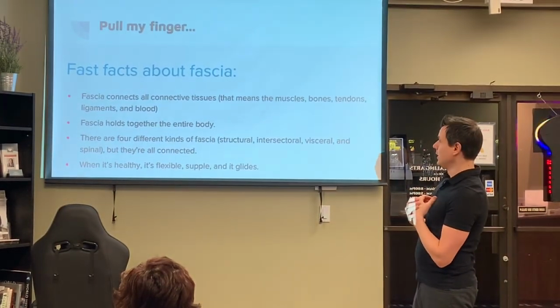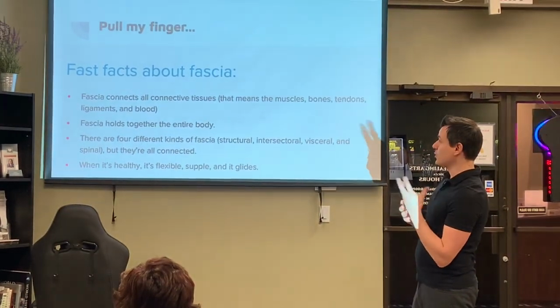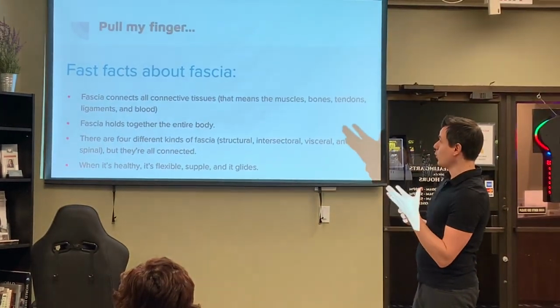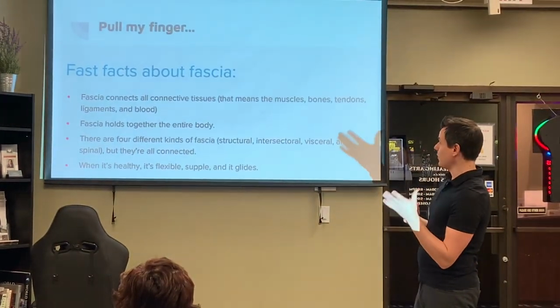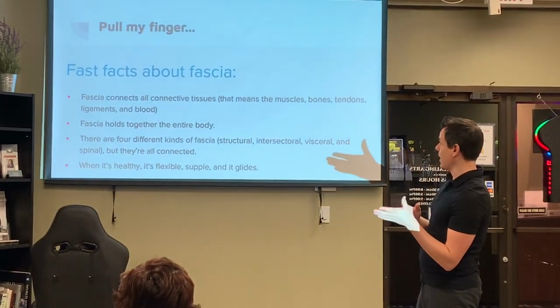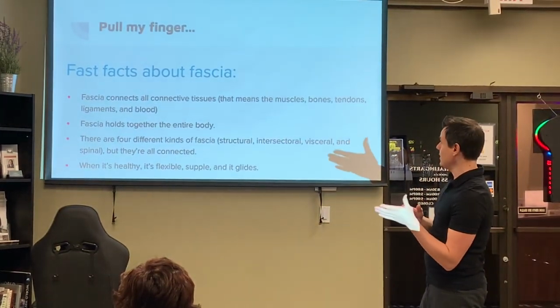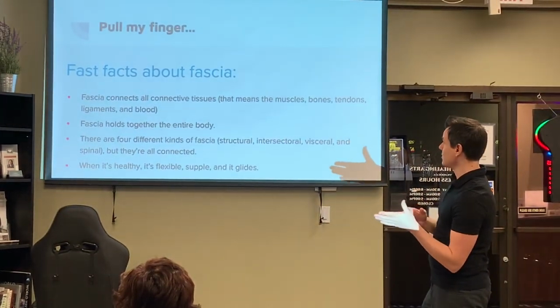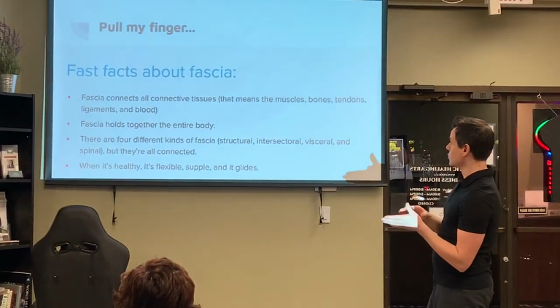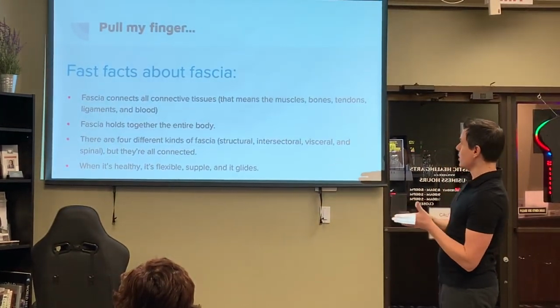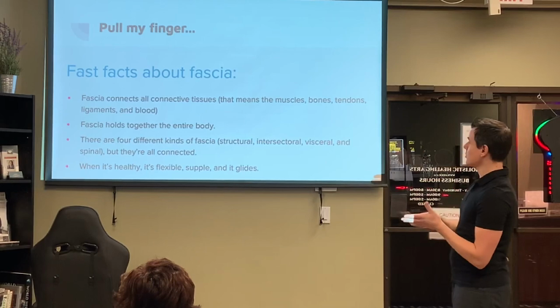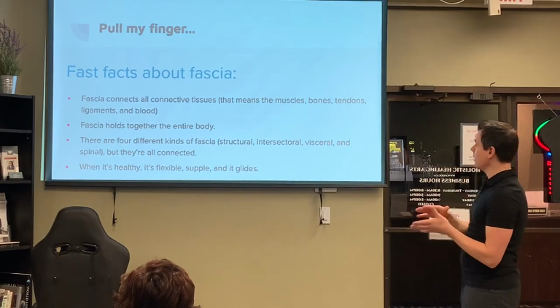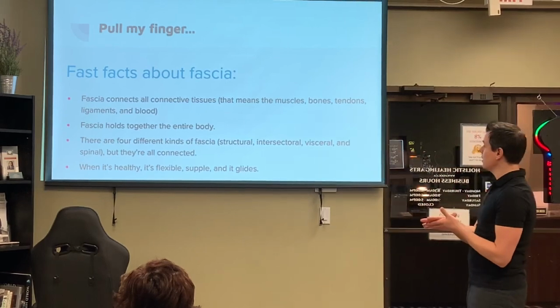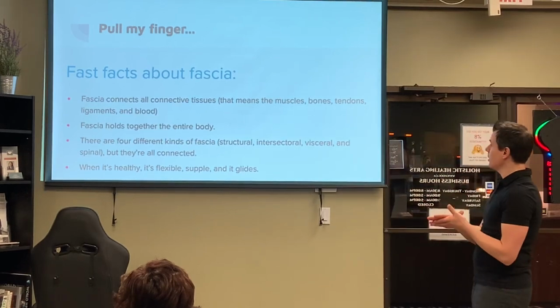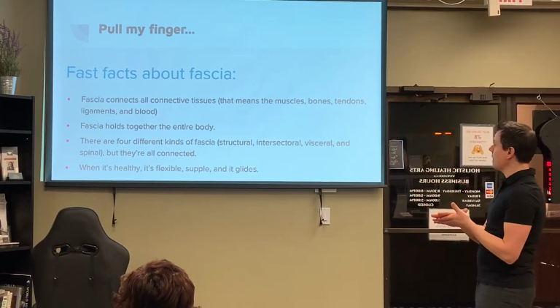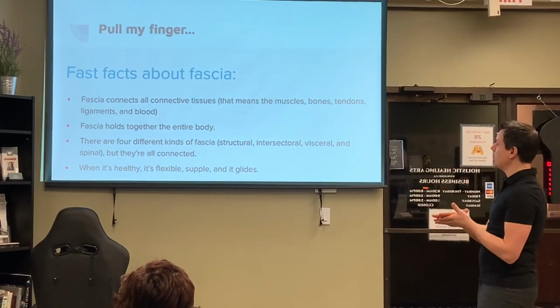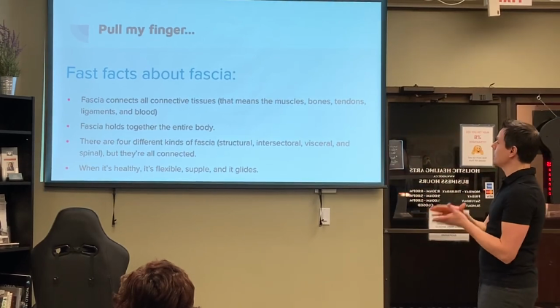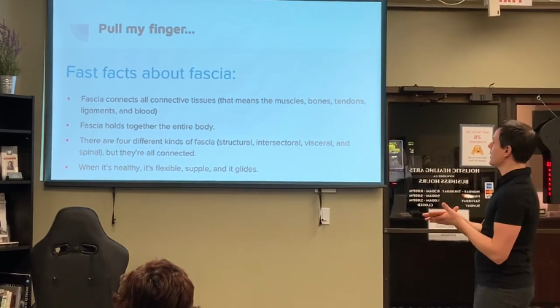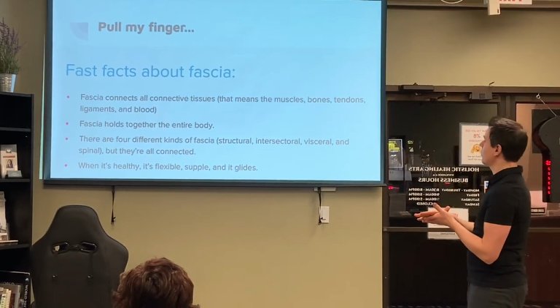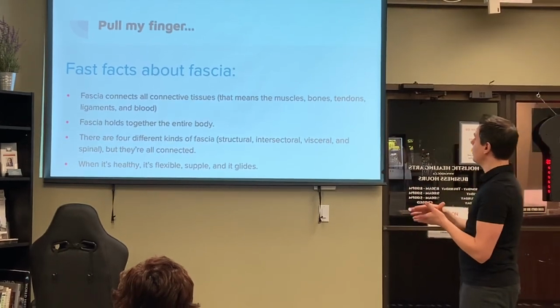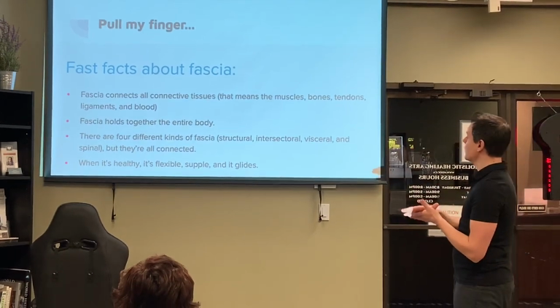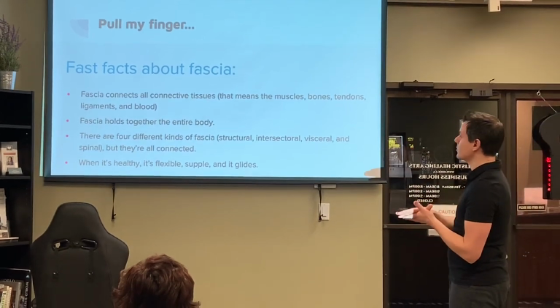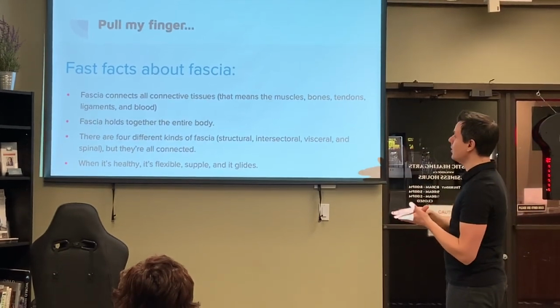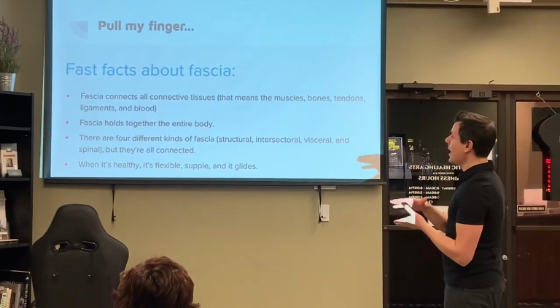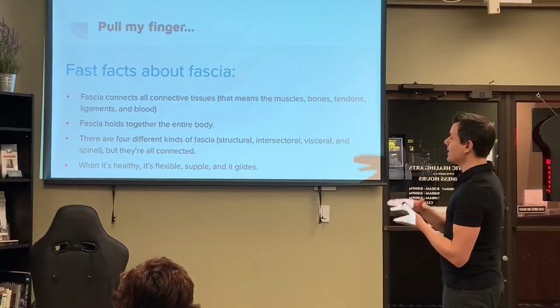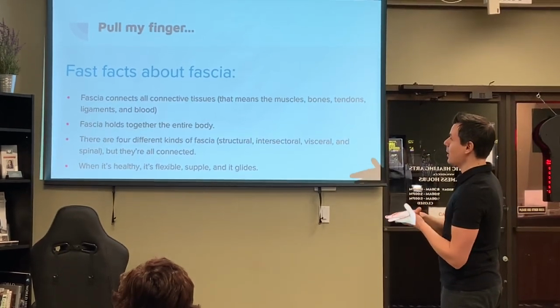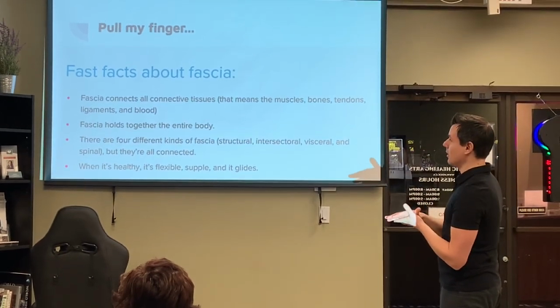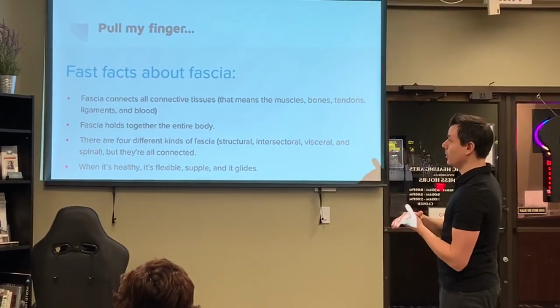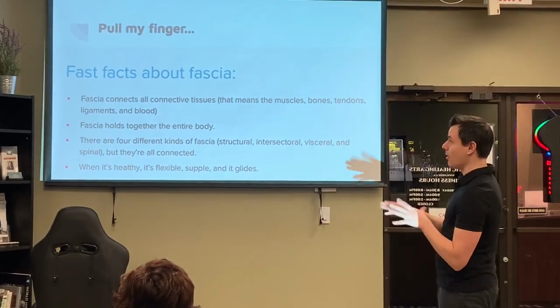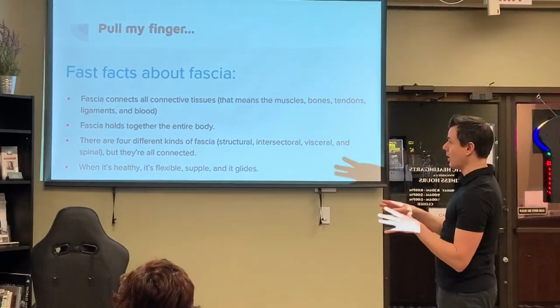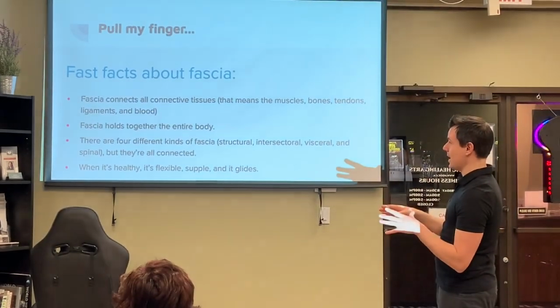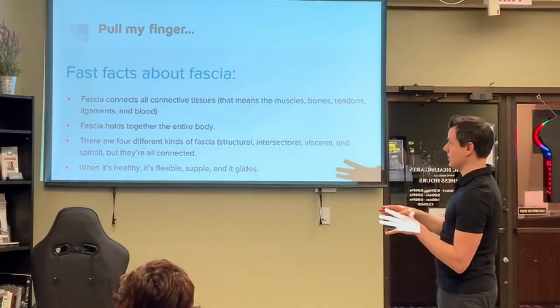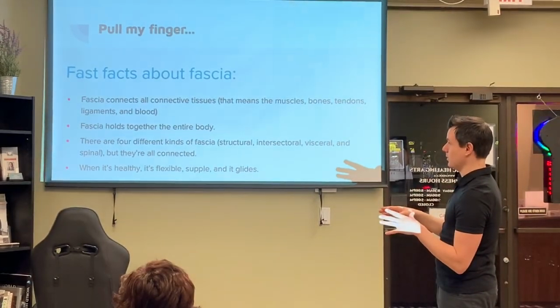There are four different kinds of fascia: structural, intersectoral, visceral, and spinal — but they're all connected.